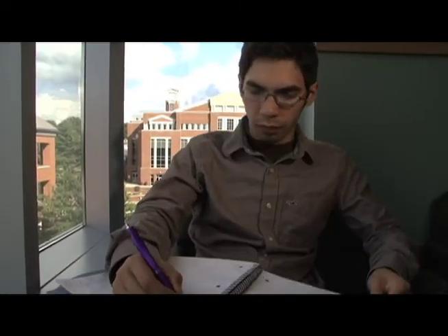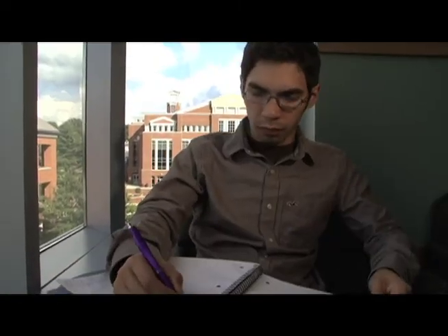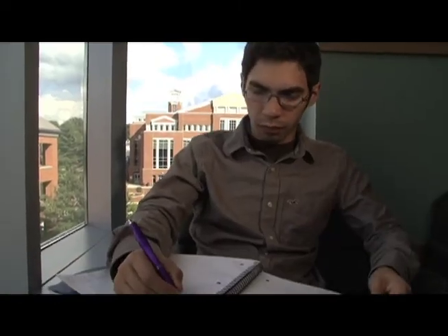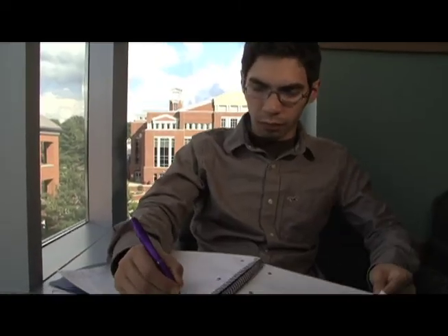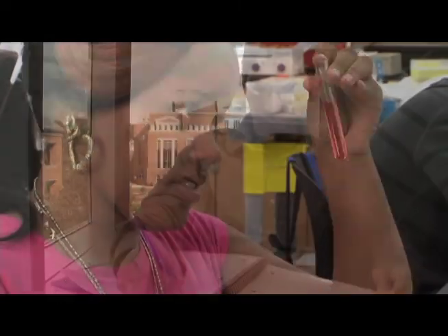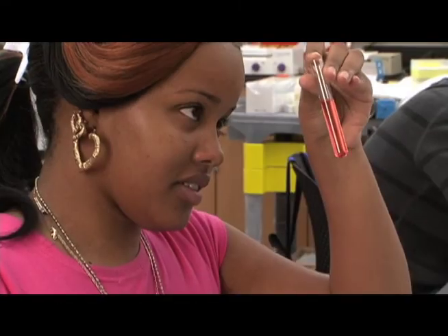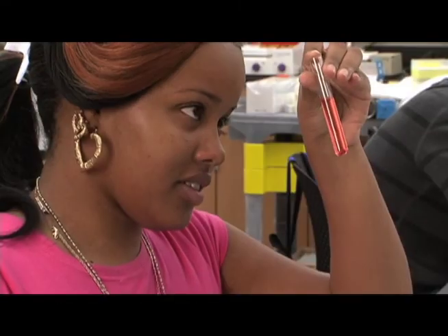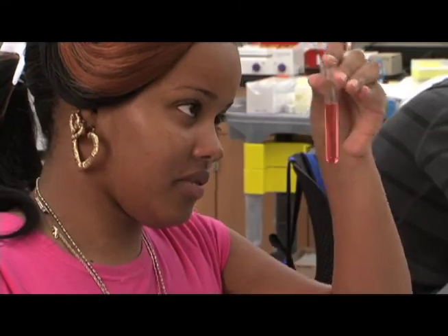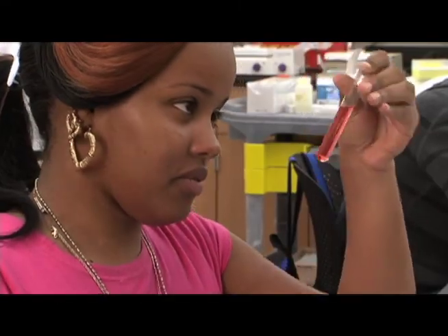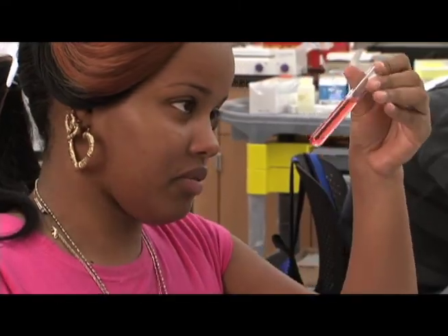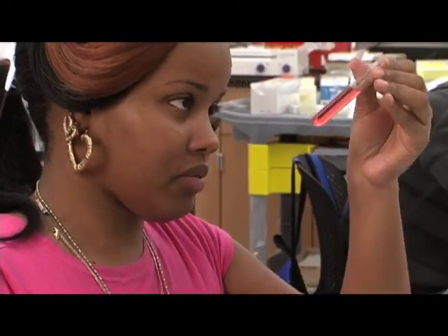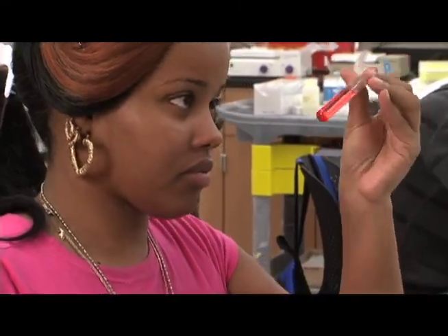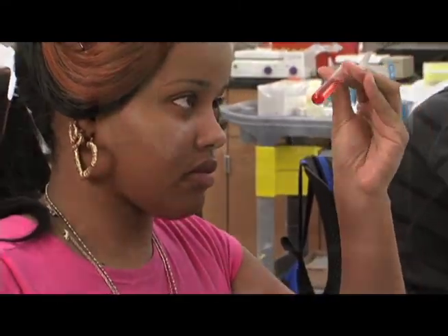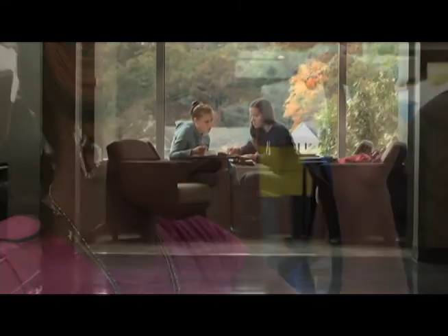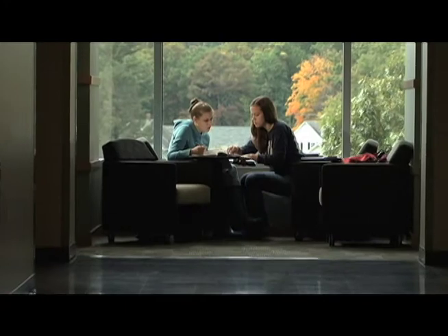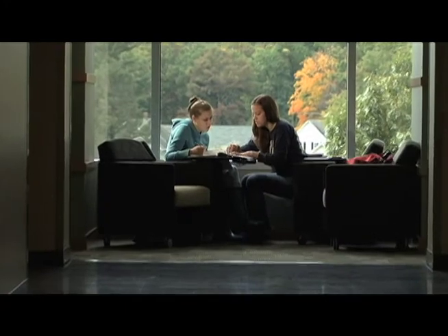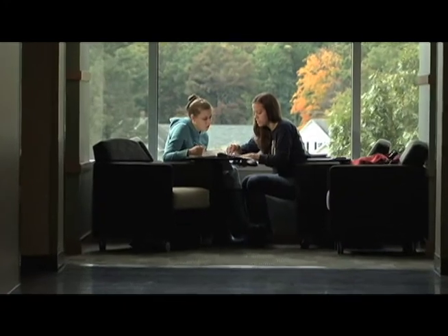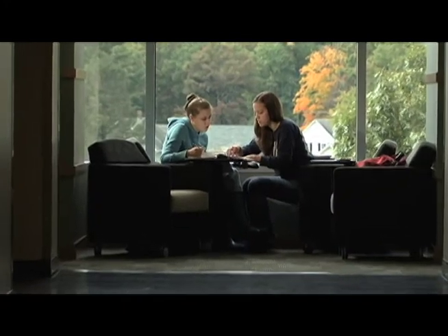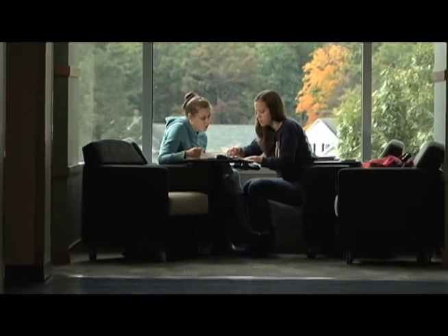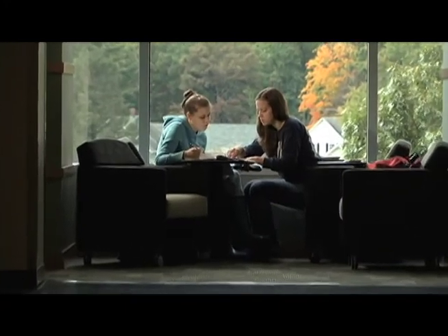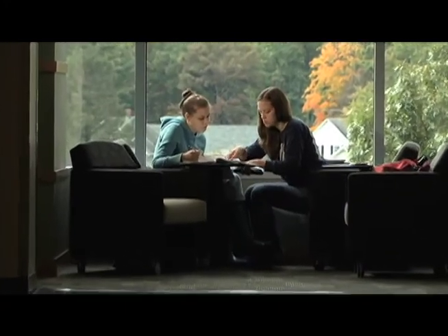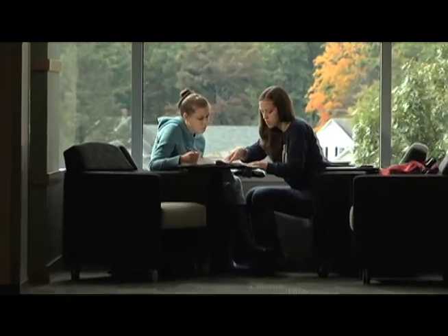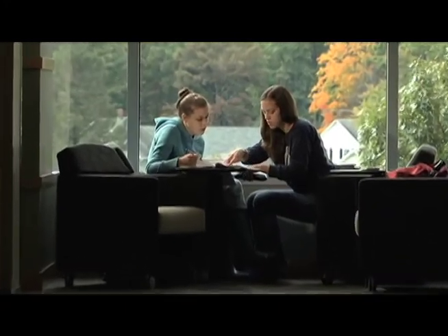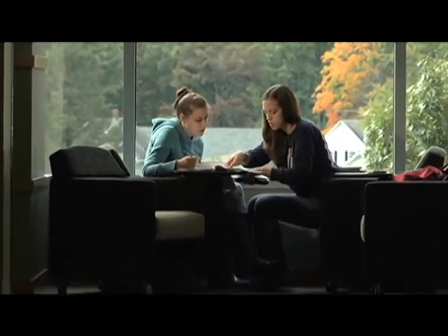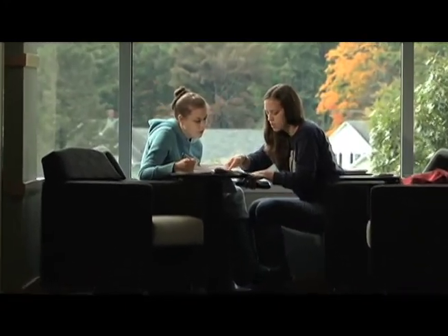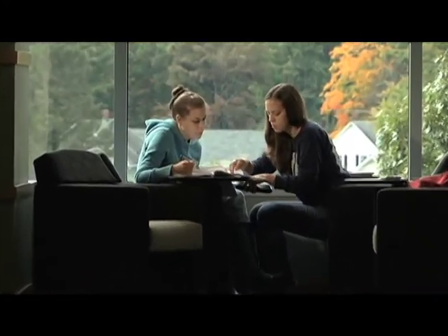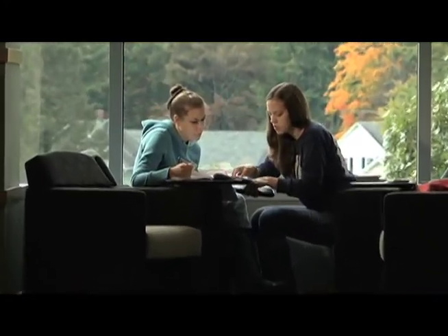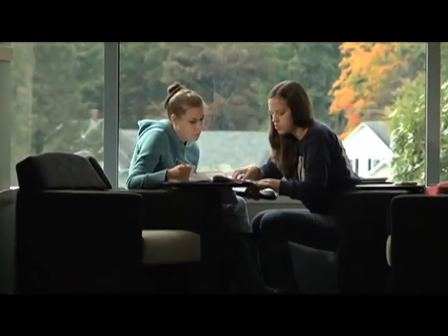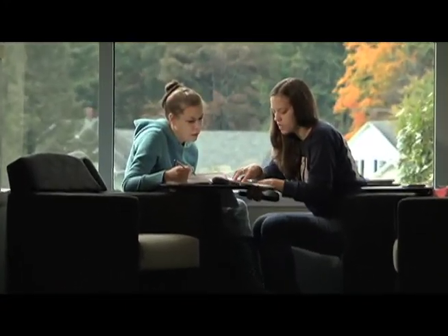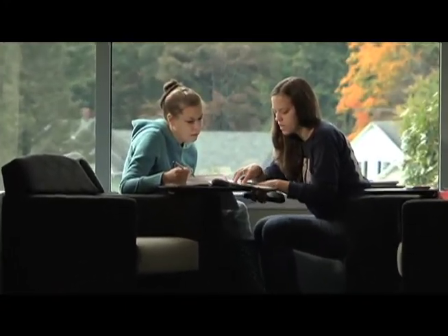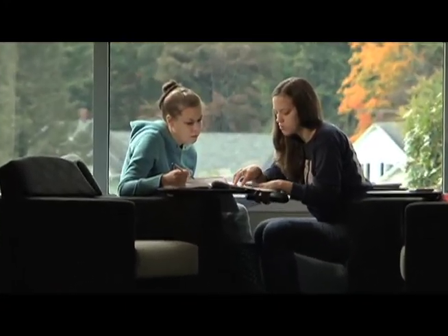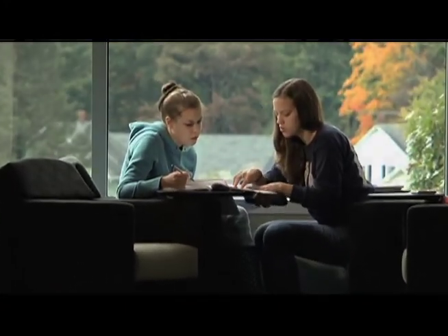When Eastern students graduate, no matter what their major is, they'll be prepared to enter the ever-changing world in which they live.